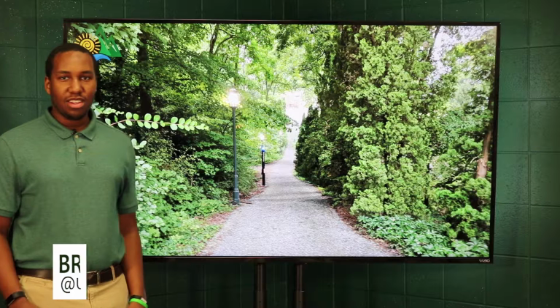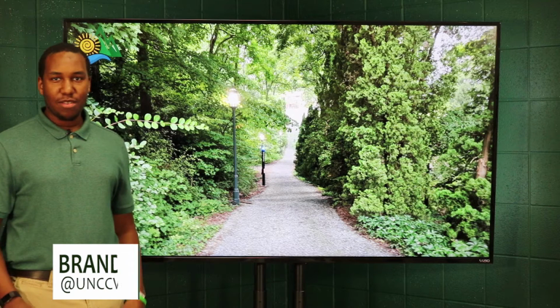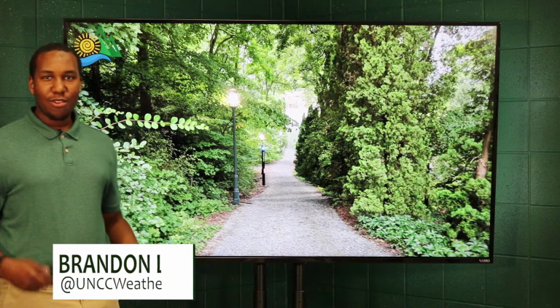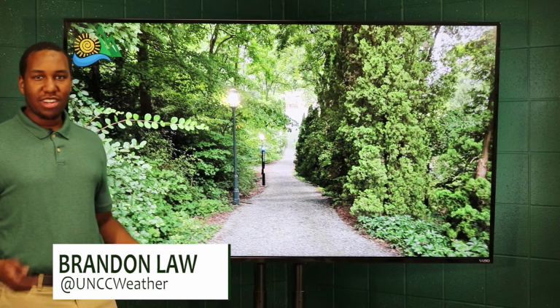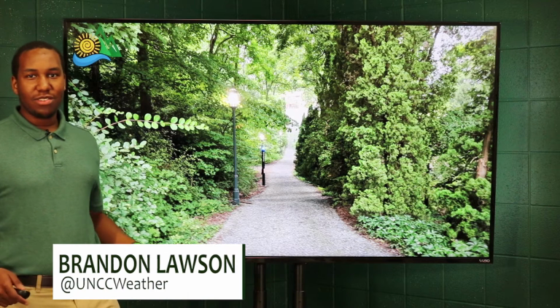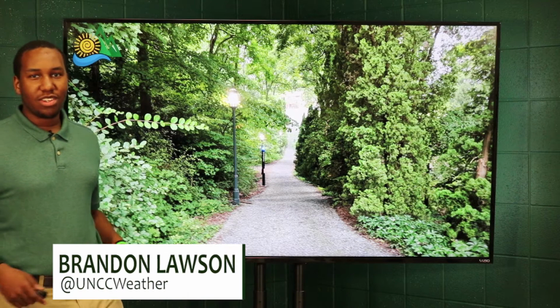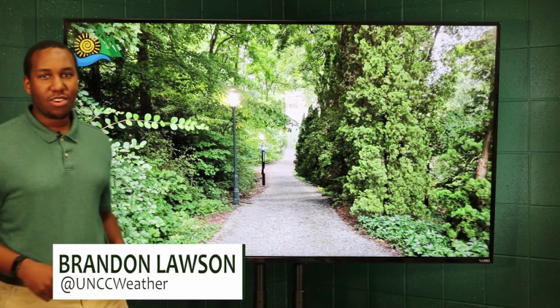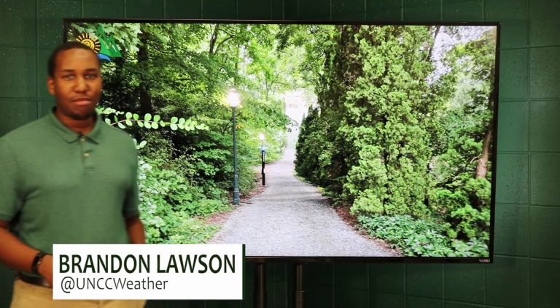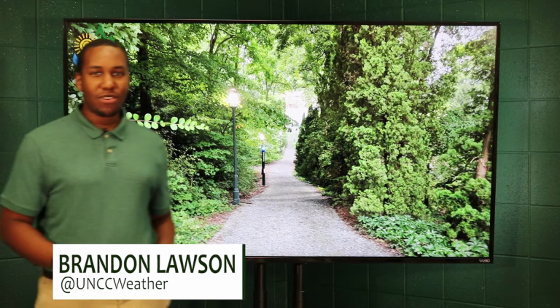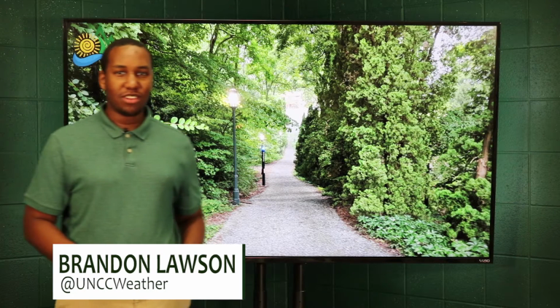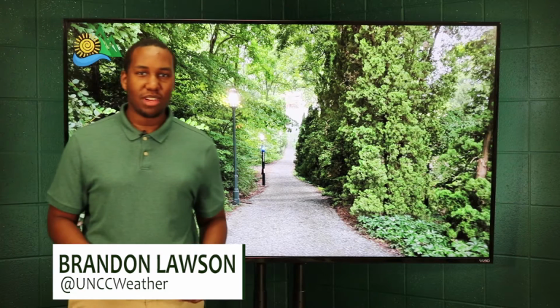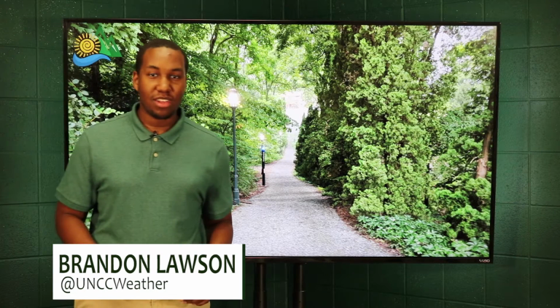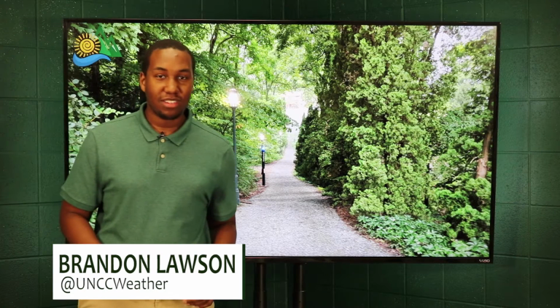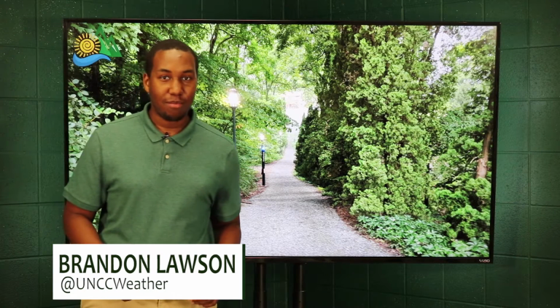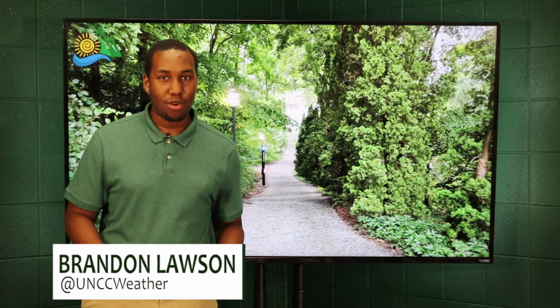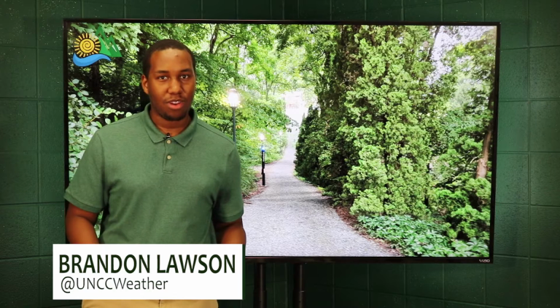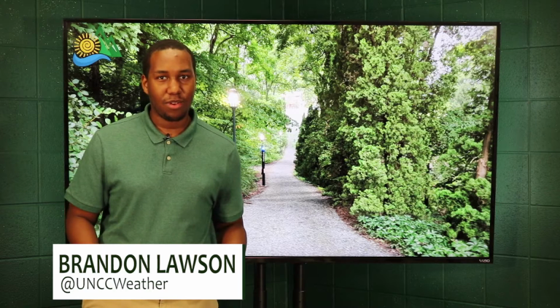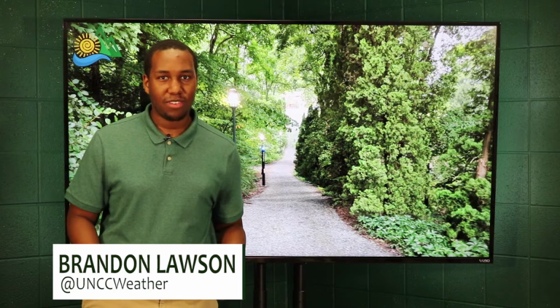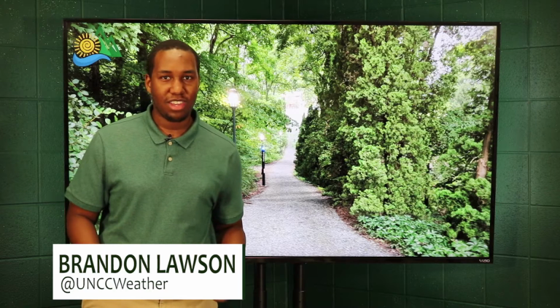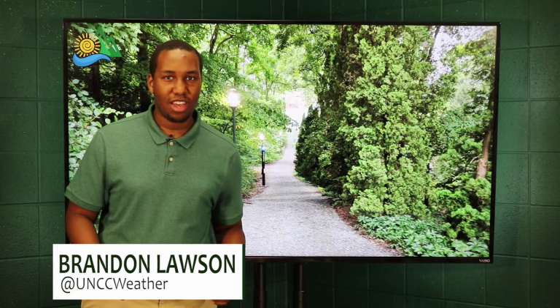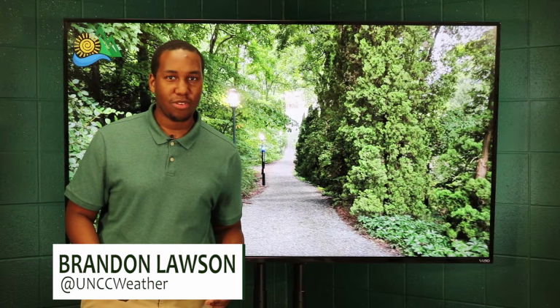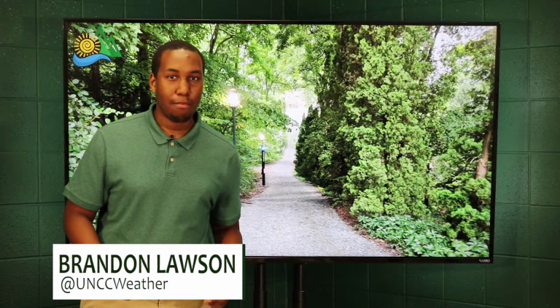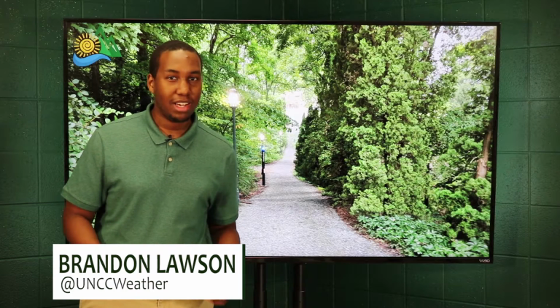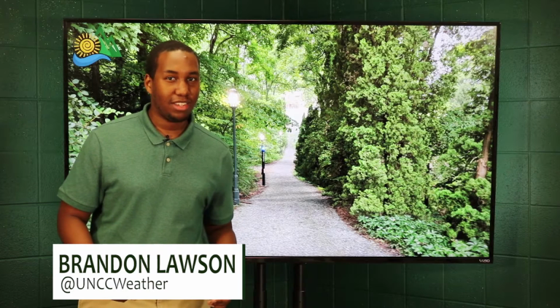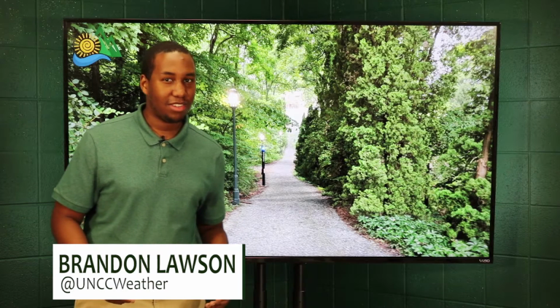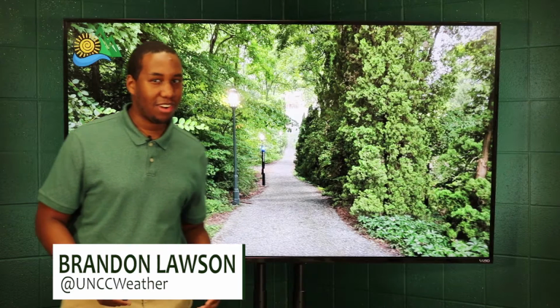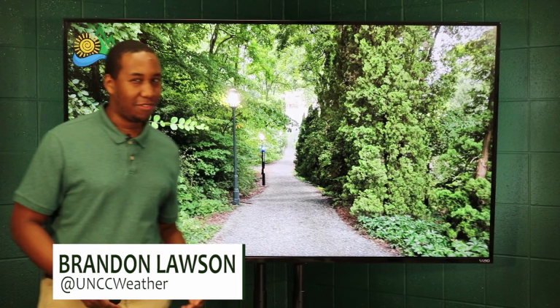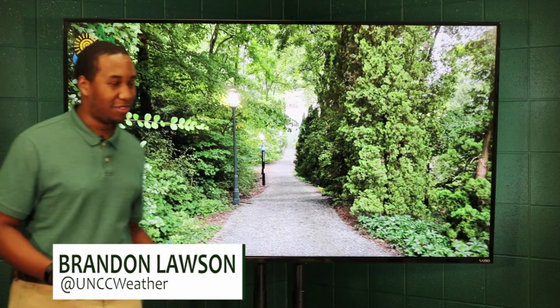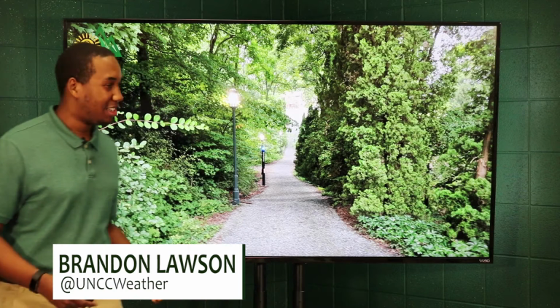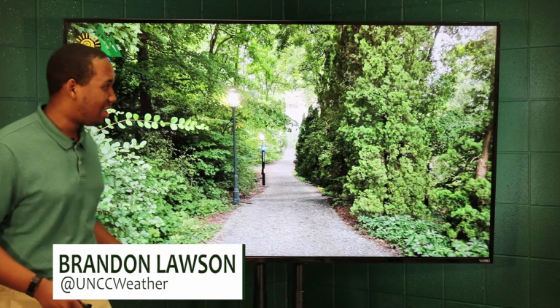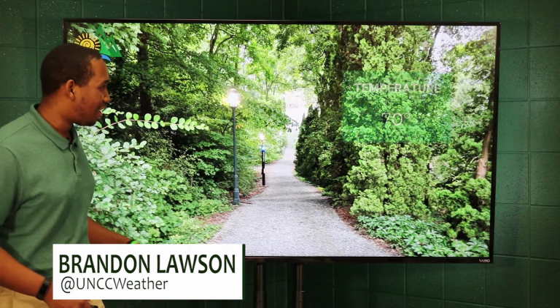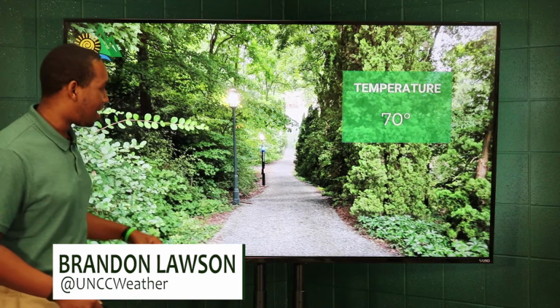Good morning, UNC Charlotte. I'm meteorologist Brandon Lawson. Boy, are we off to another muggy start. It feels very sticky outside.